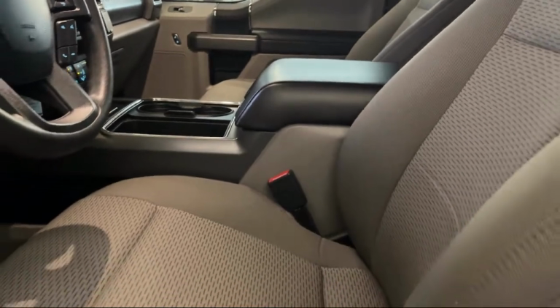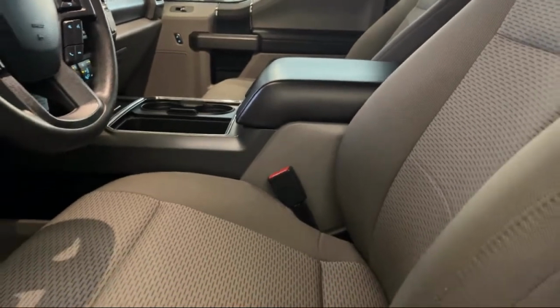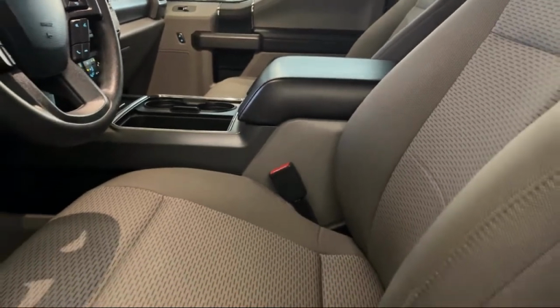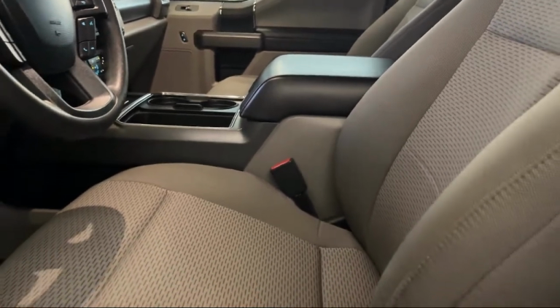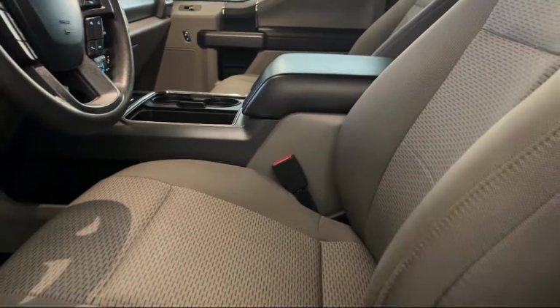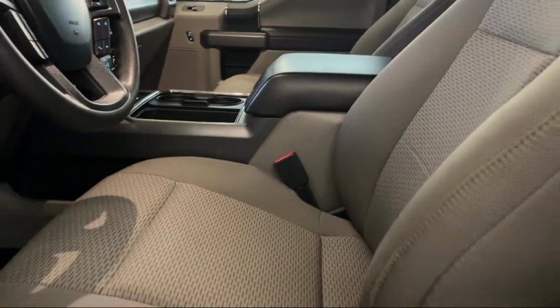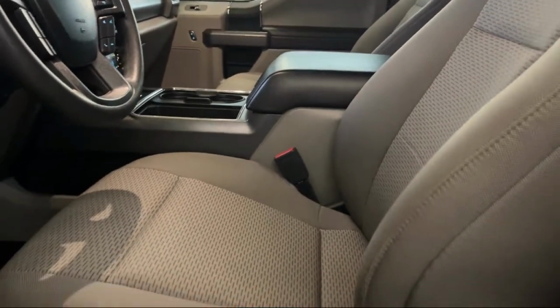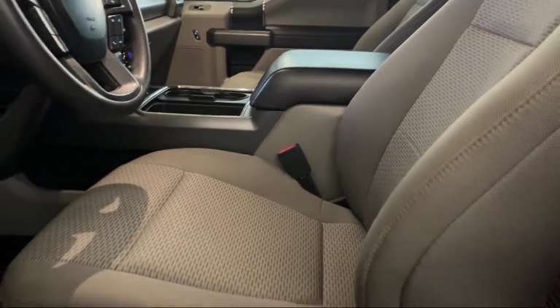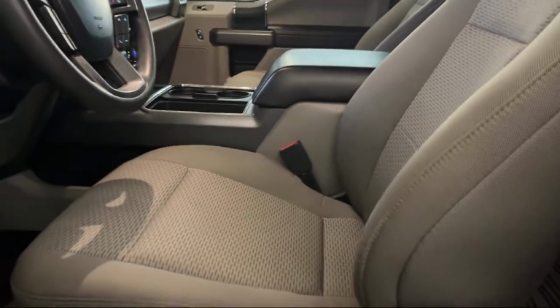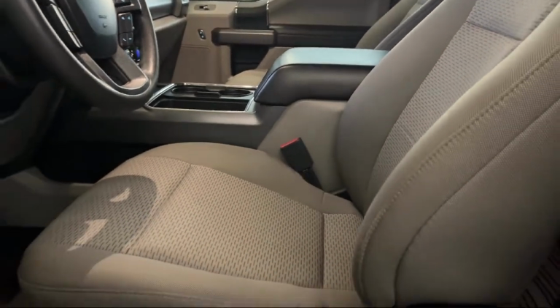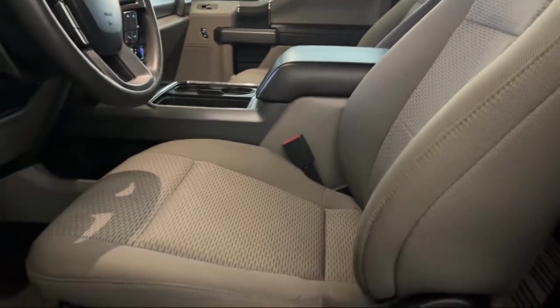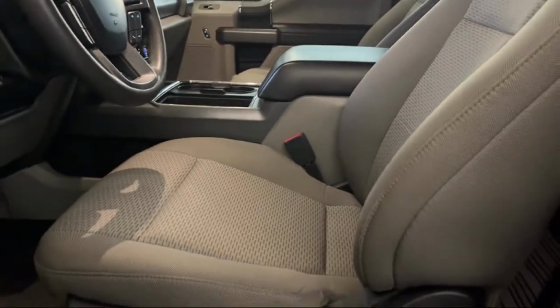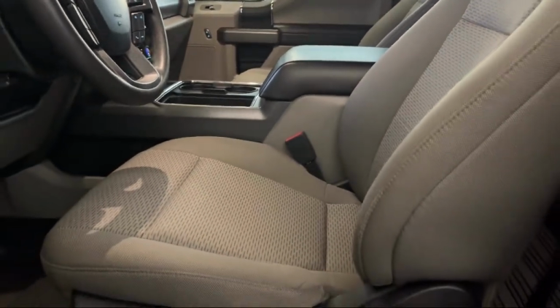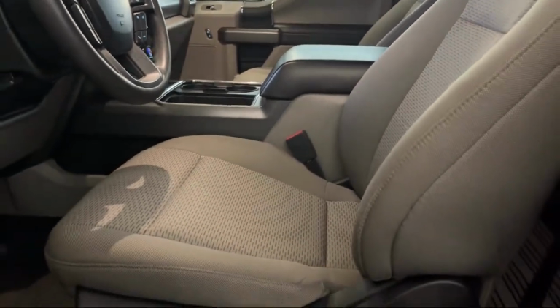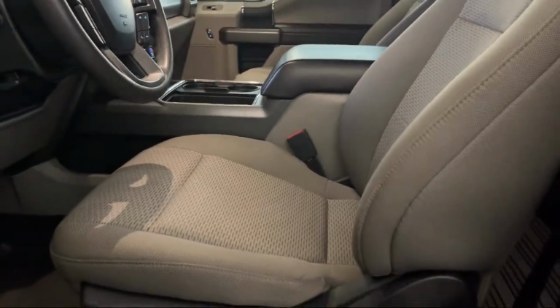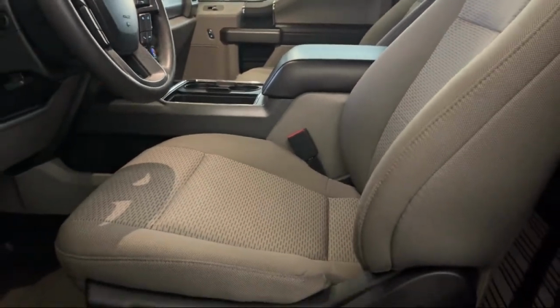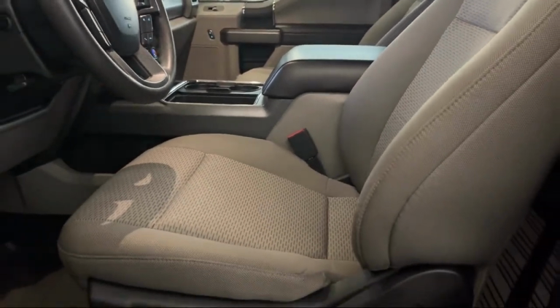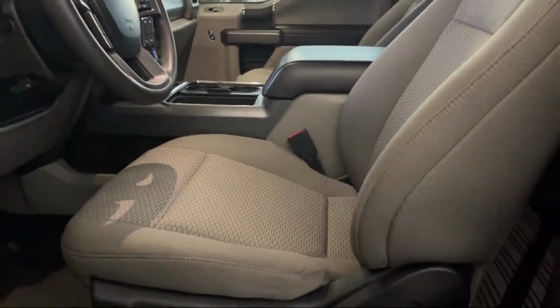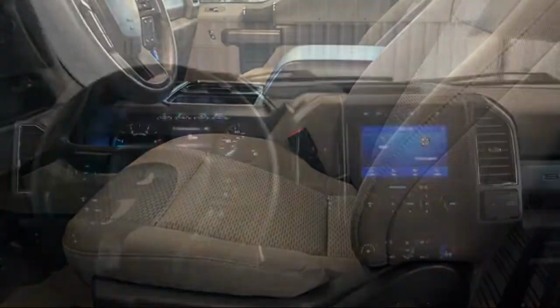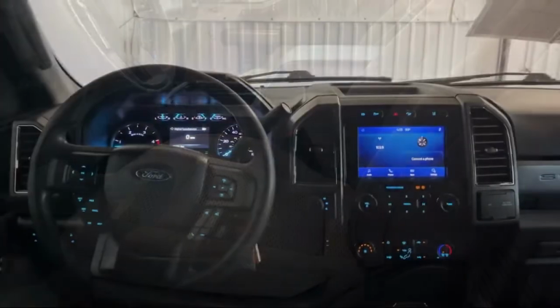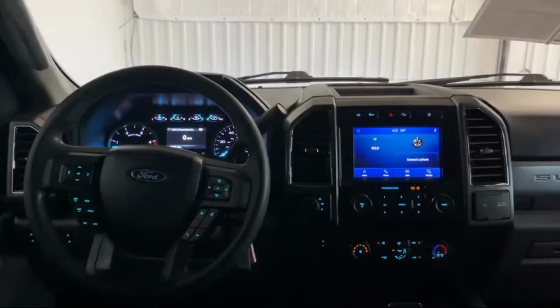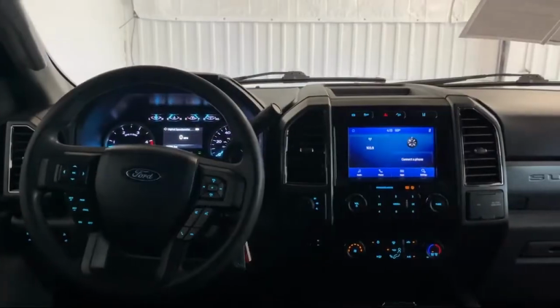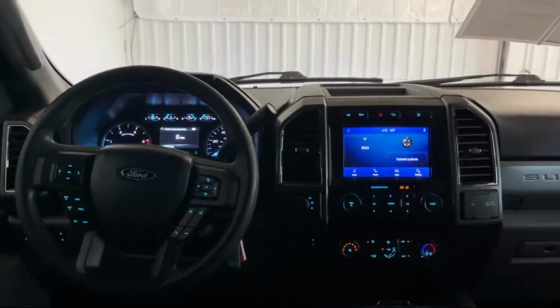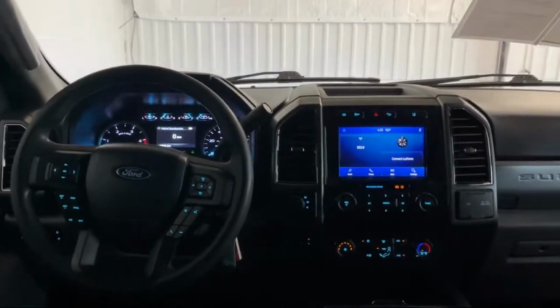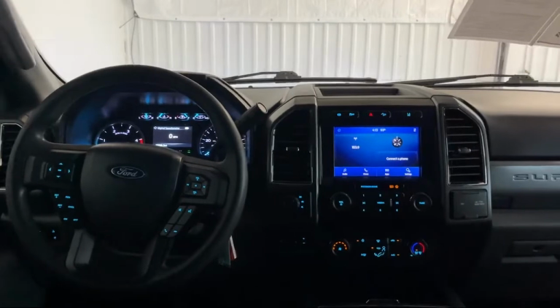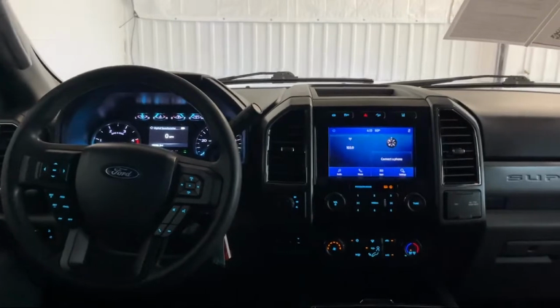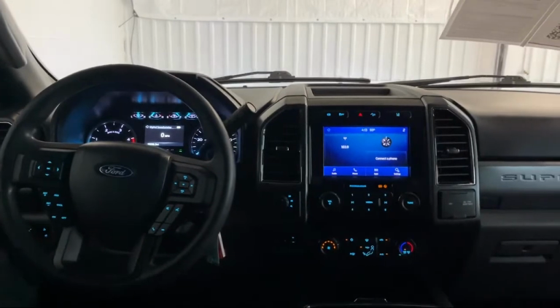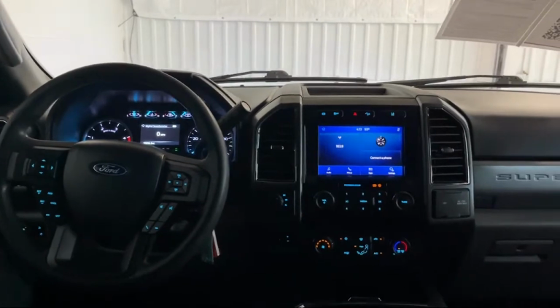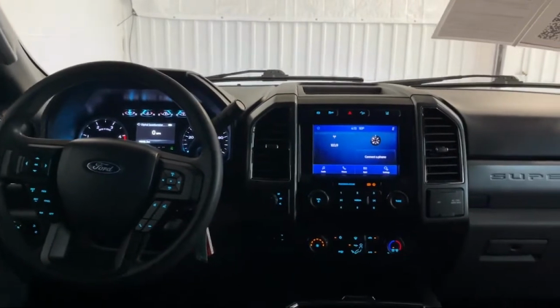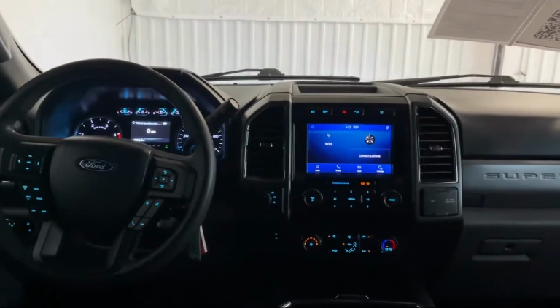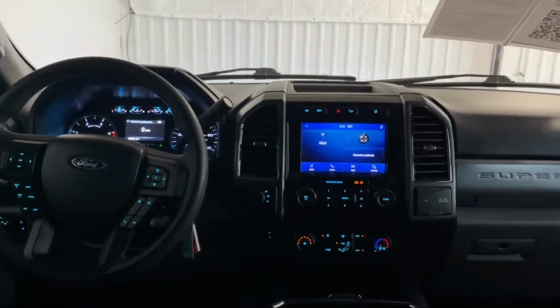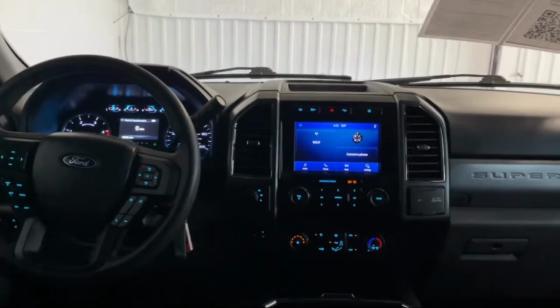Visit us today at one of our convenient locations in Paris or Georgetown, and drive away with your Dan Cummins deal.